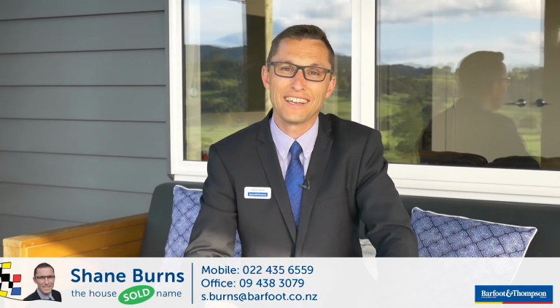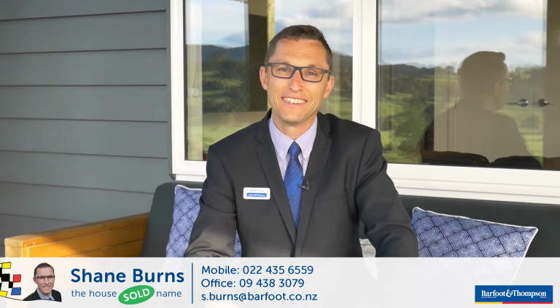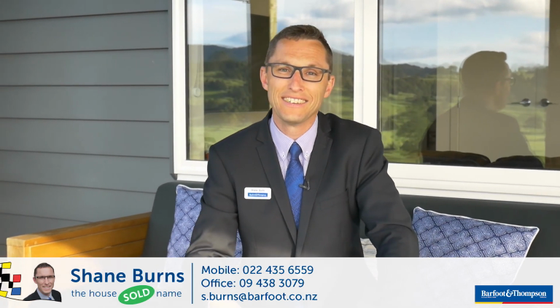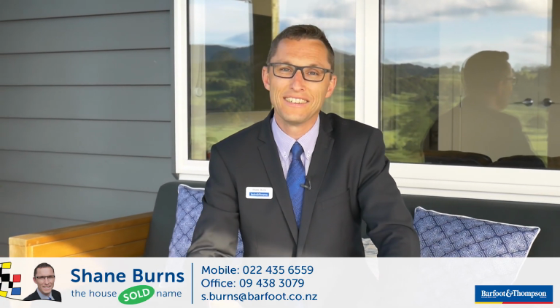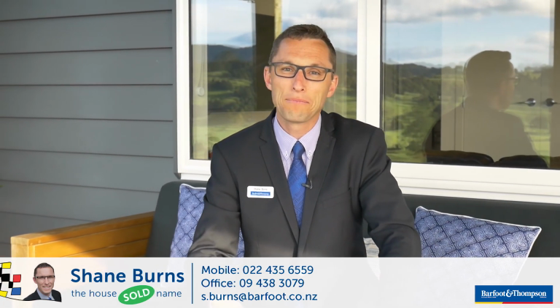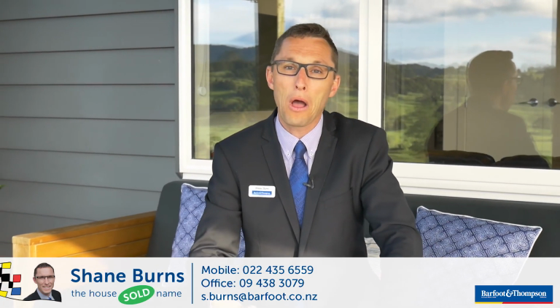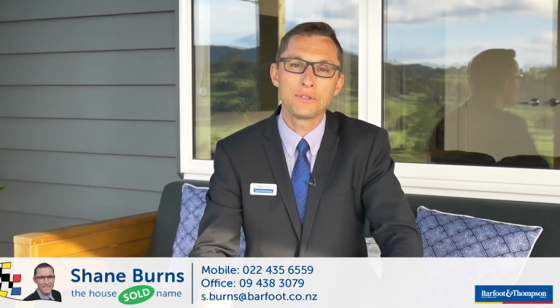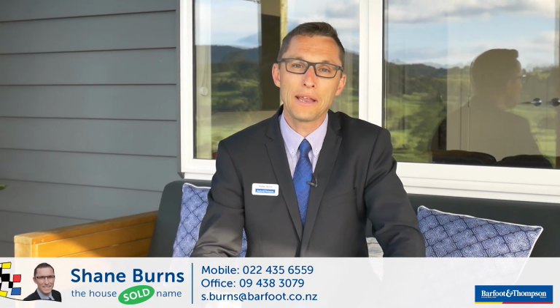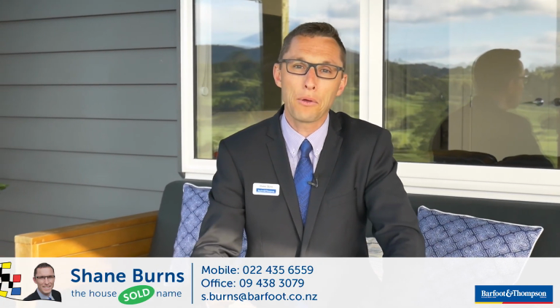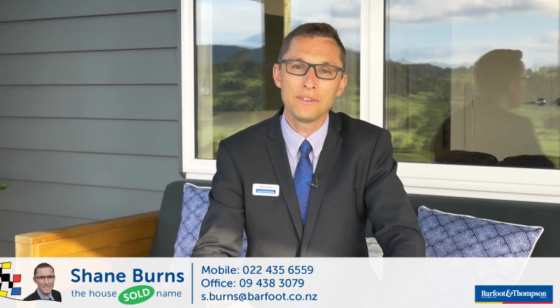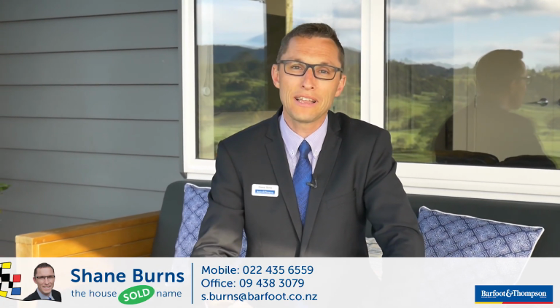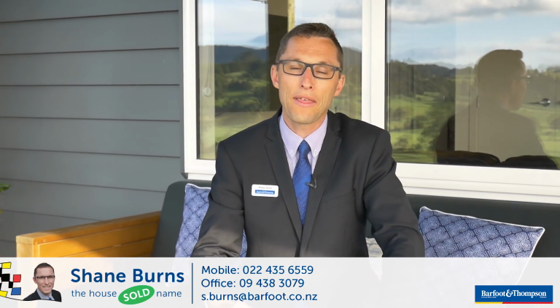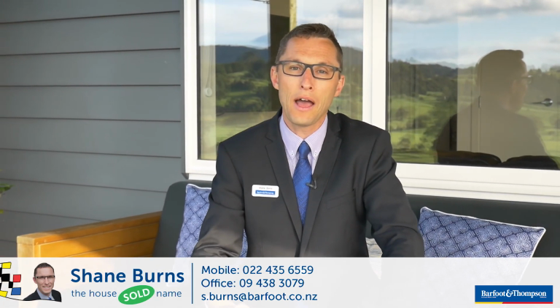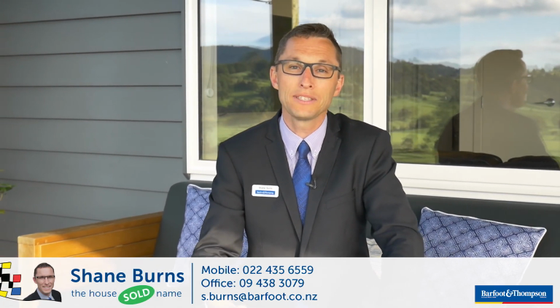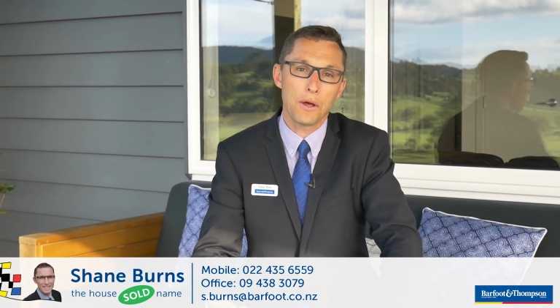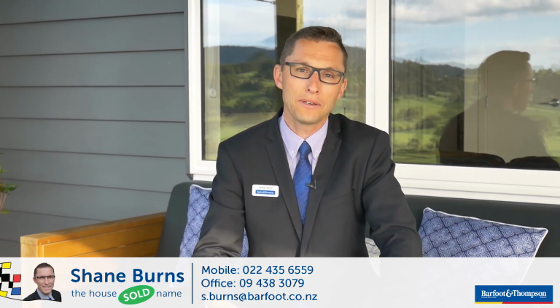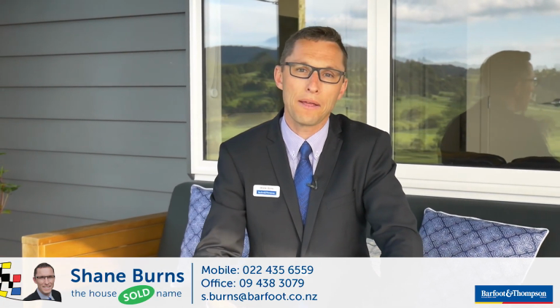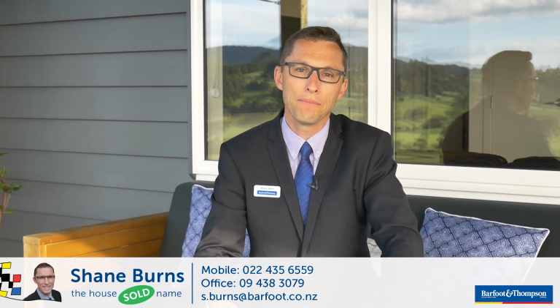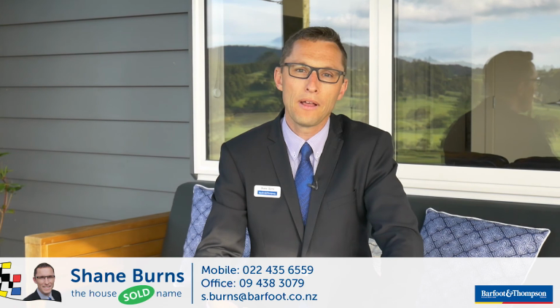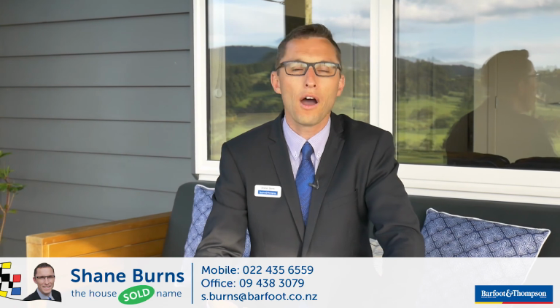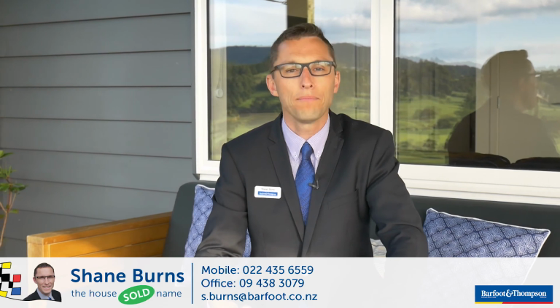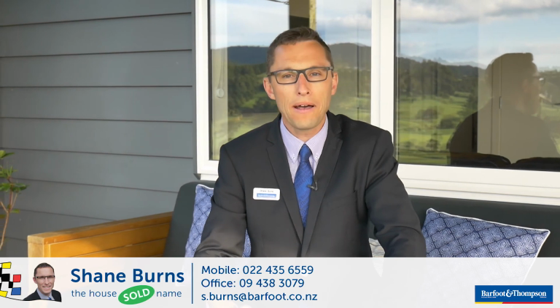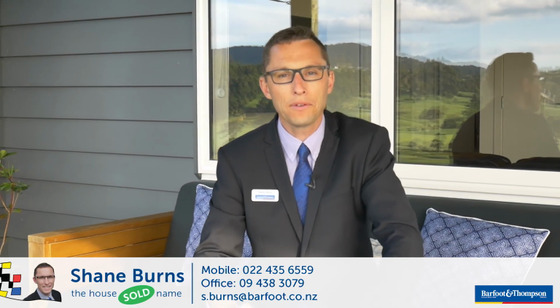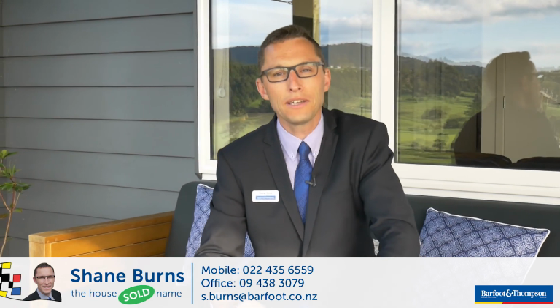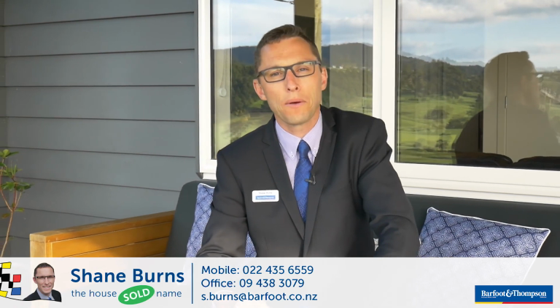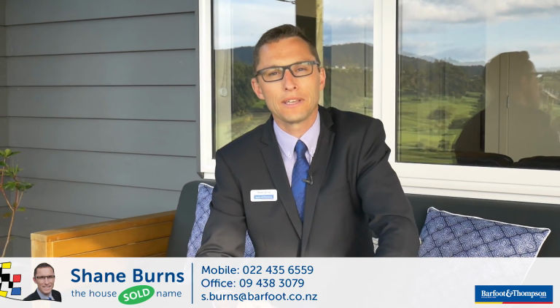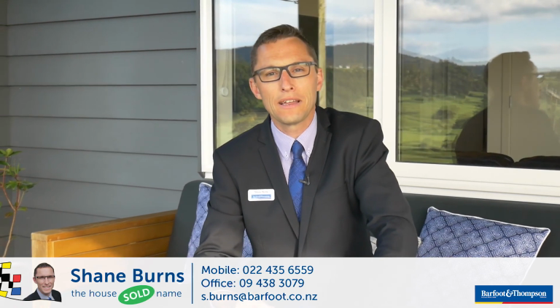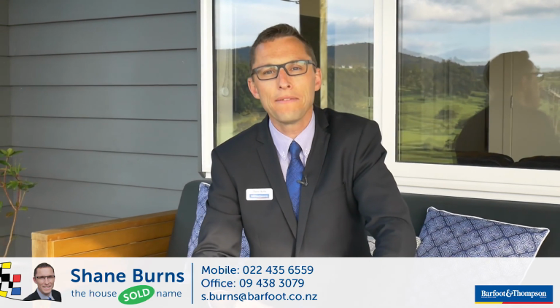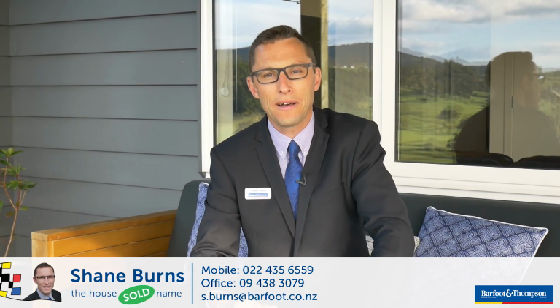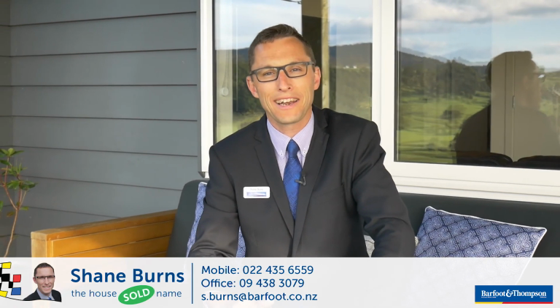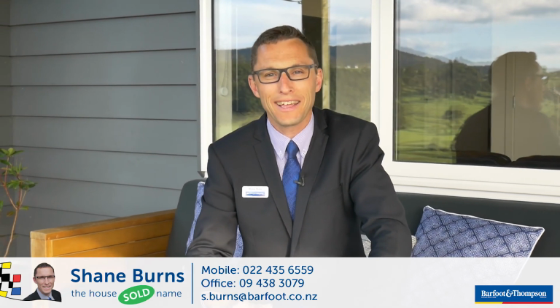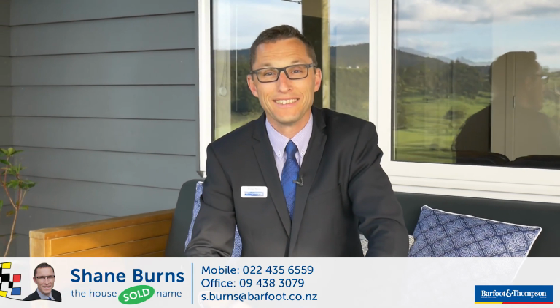I'm Shane Burns, the House Sold name at Barfoot and Thompson in Whangarei.